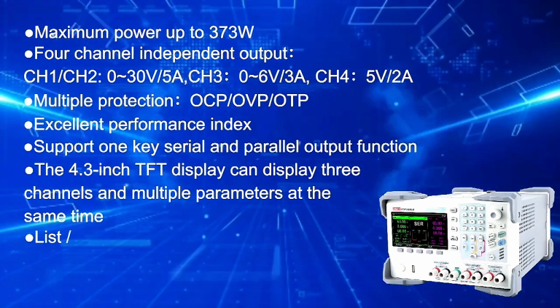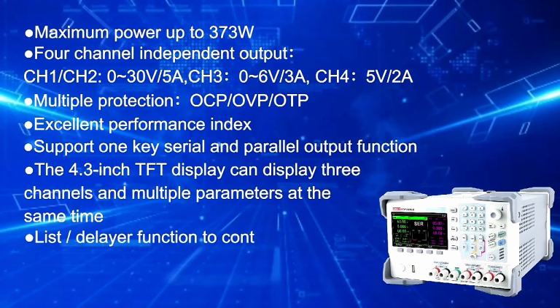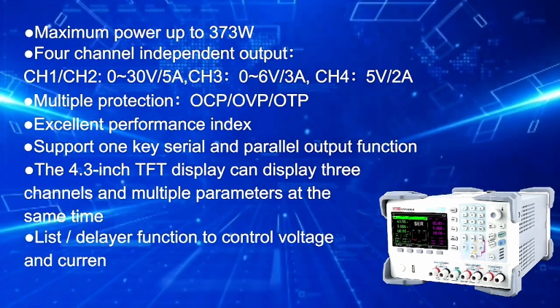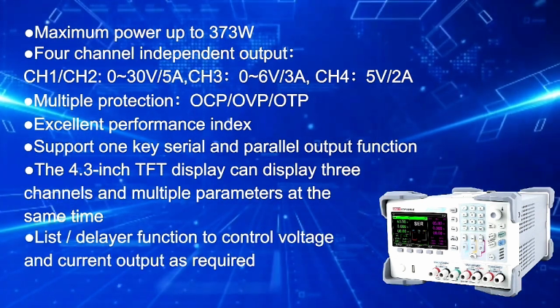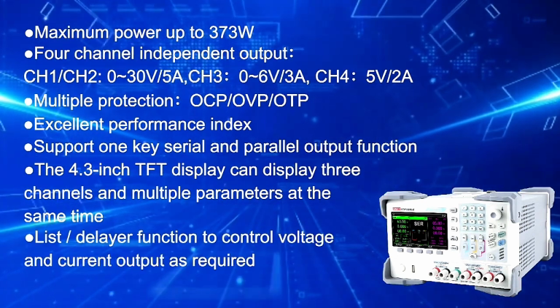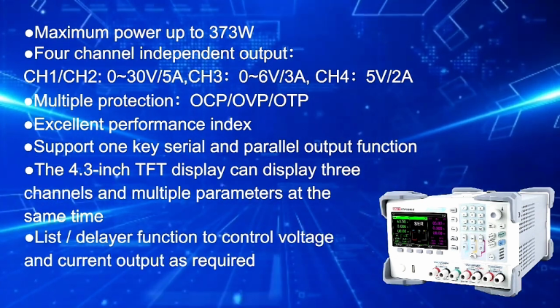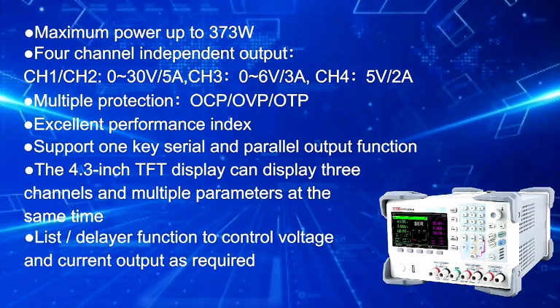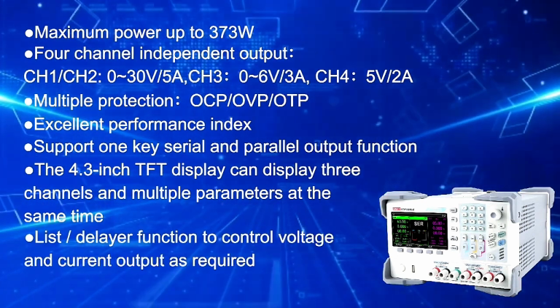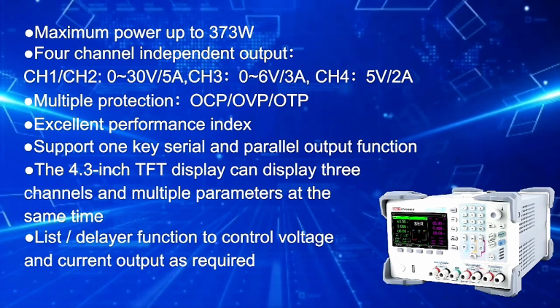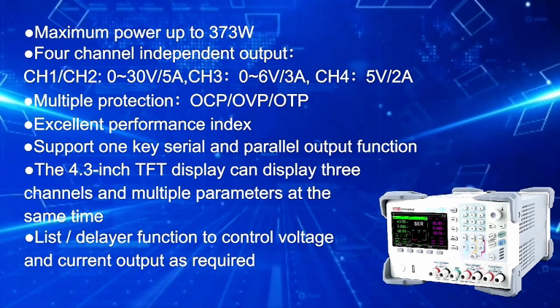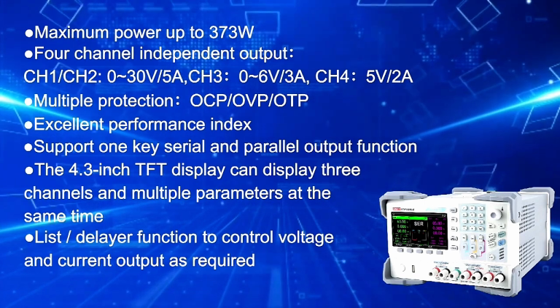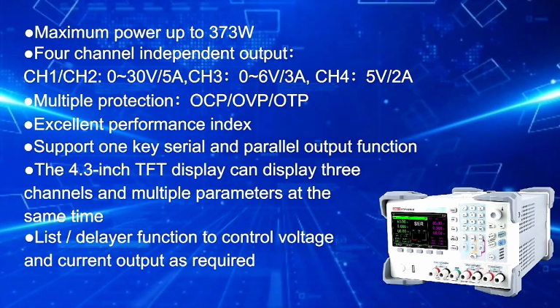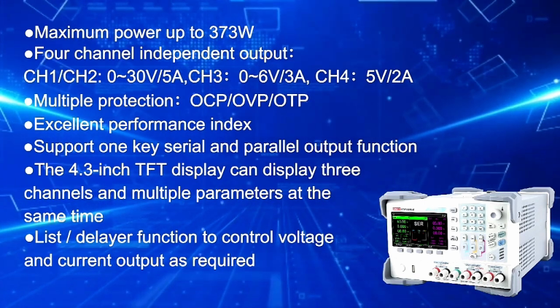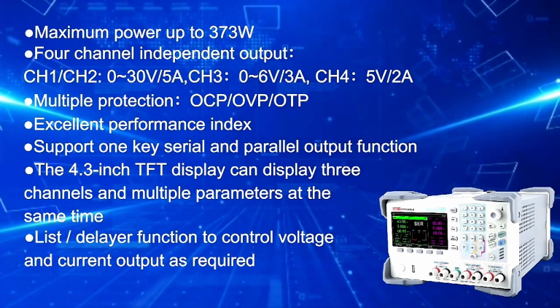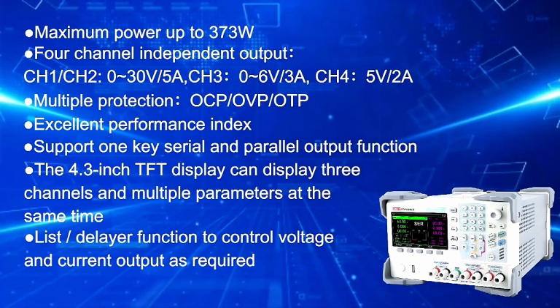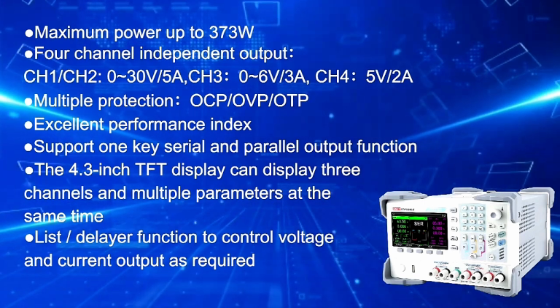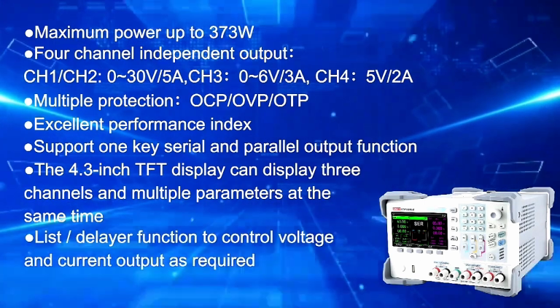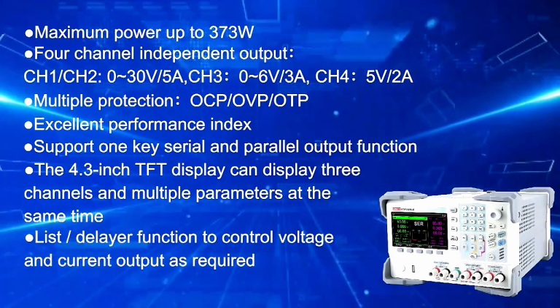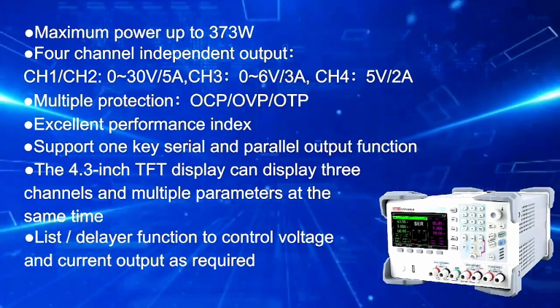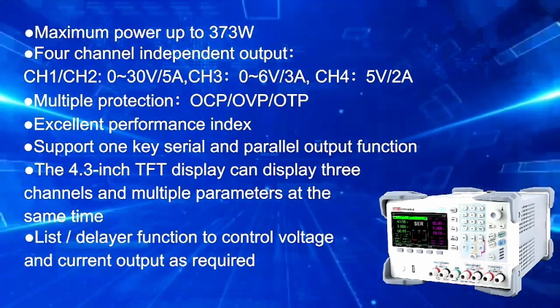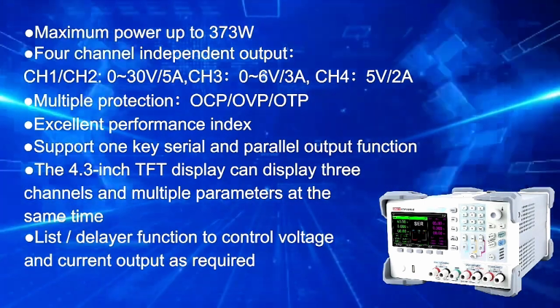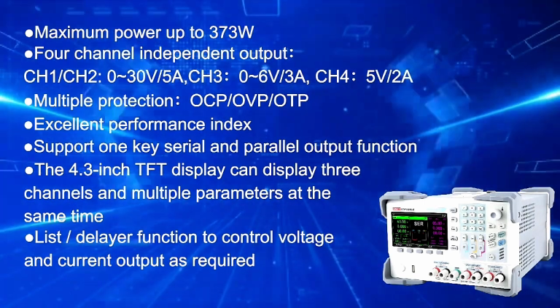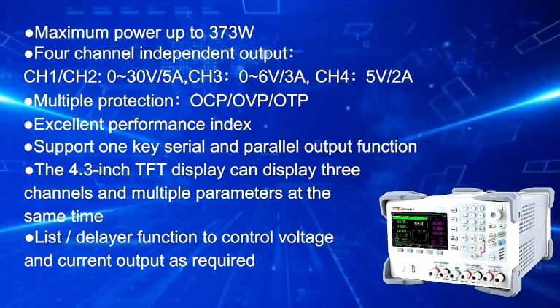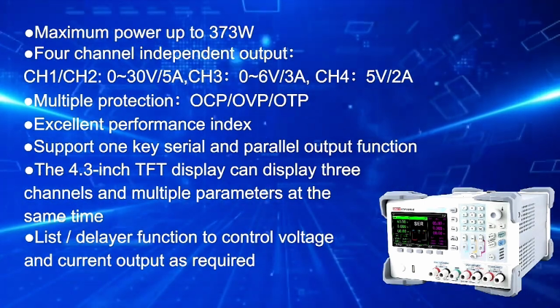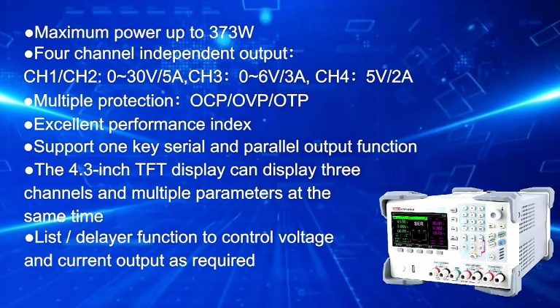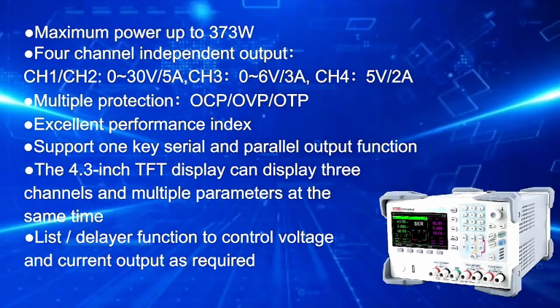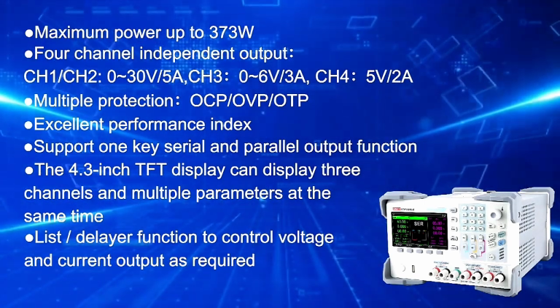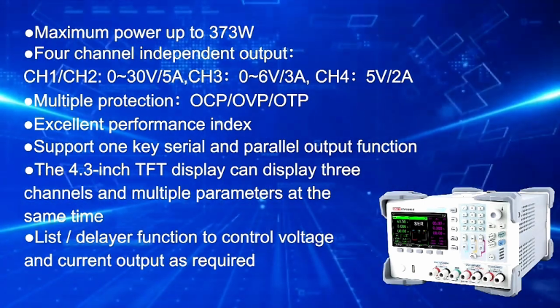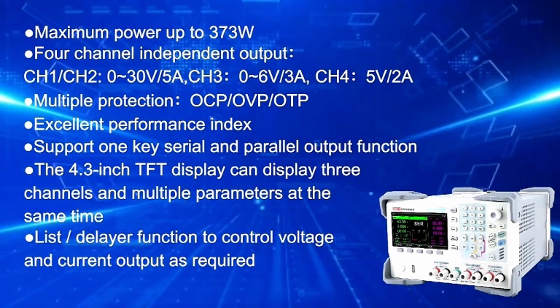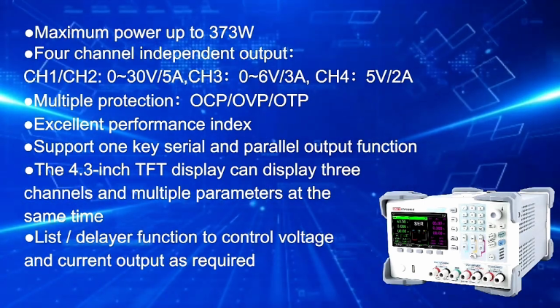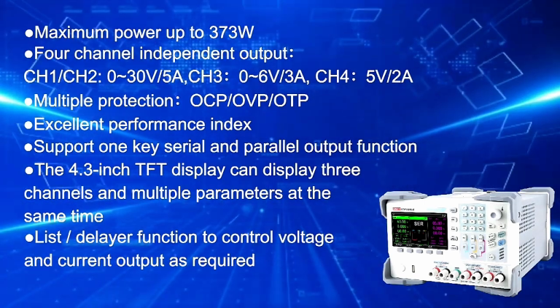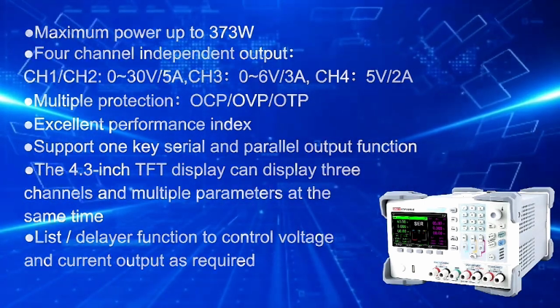The 4.3-inch TFT display can display three channels and multiple parameters at the same time. The list and delay function controls voltage and current output as required.